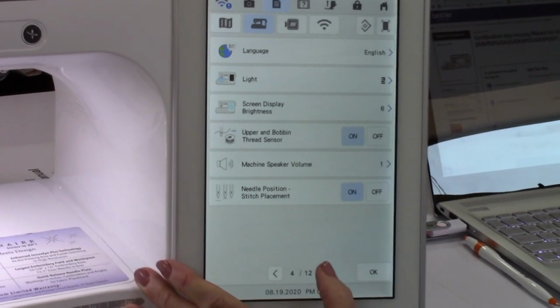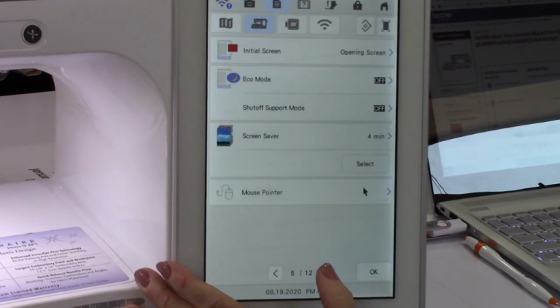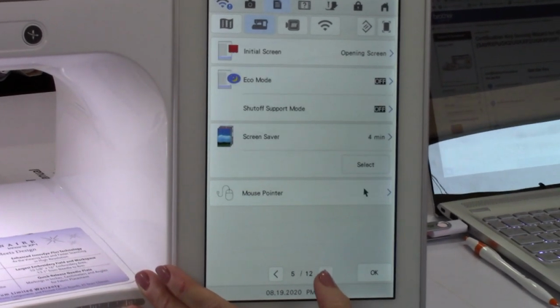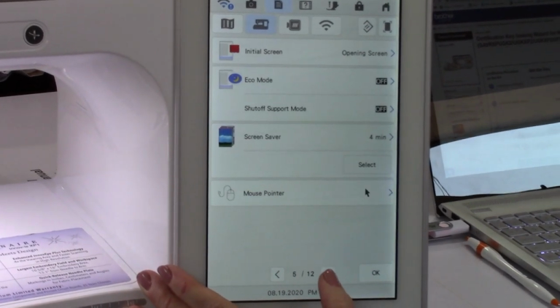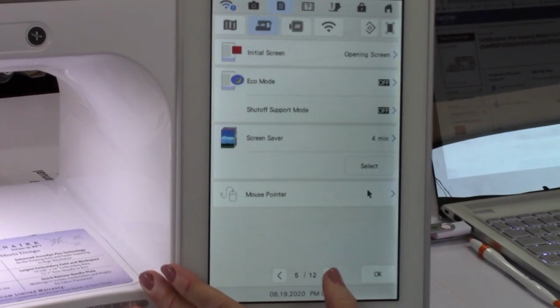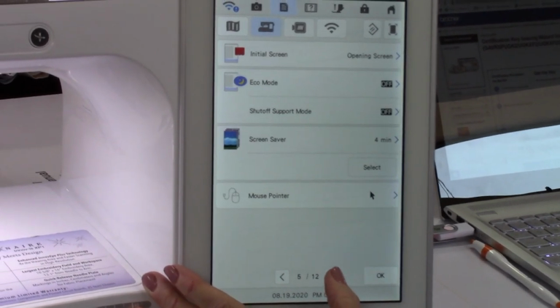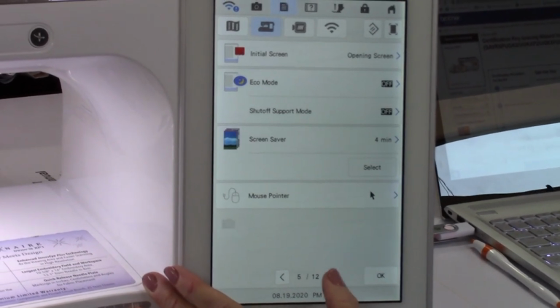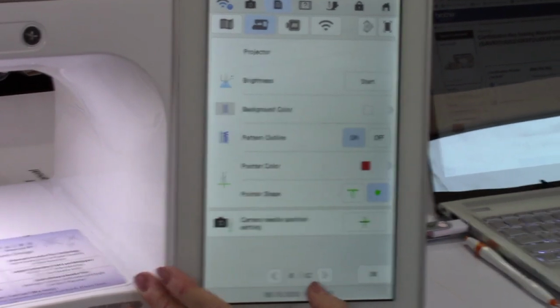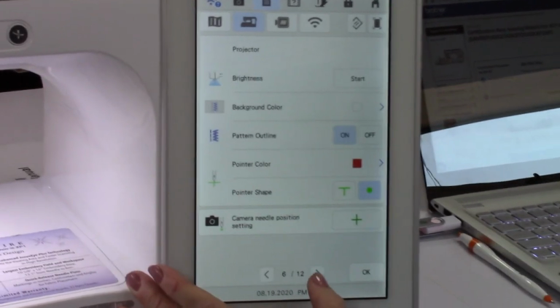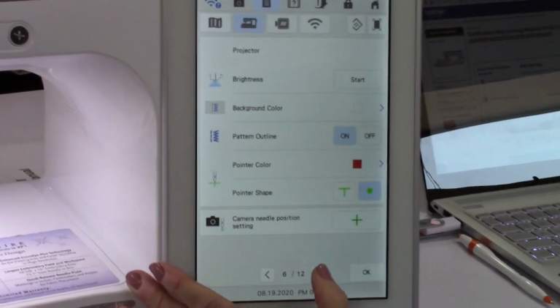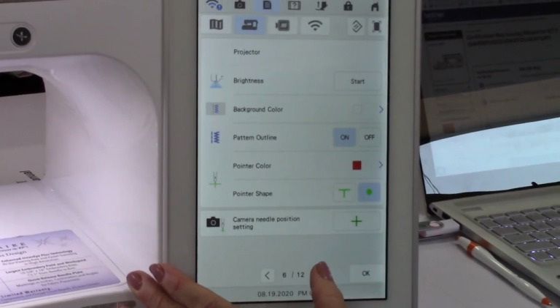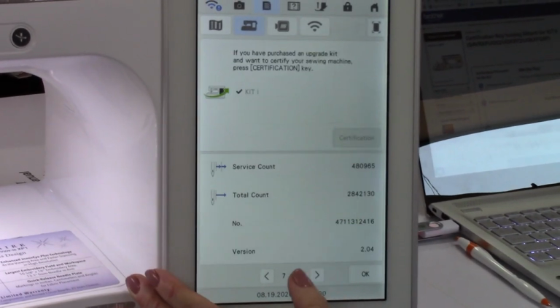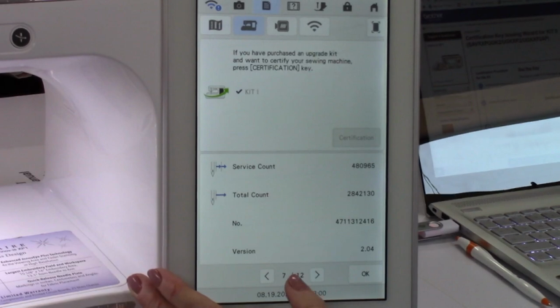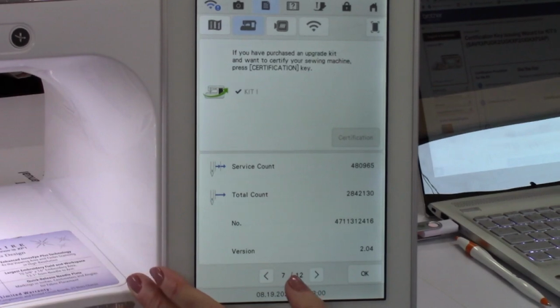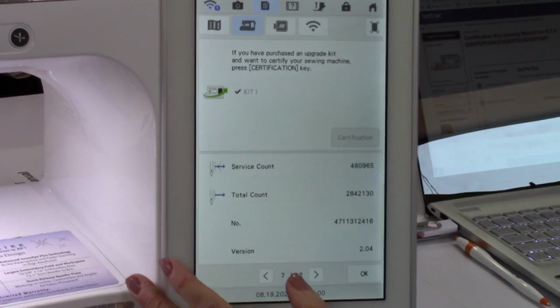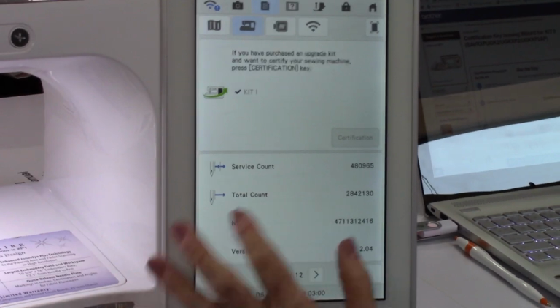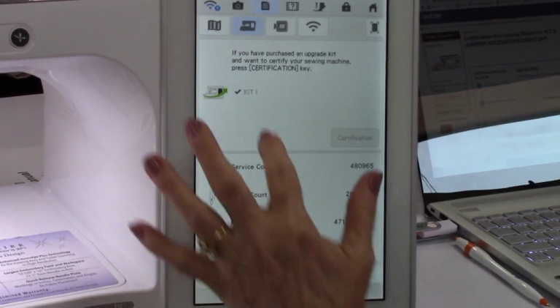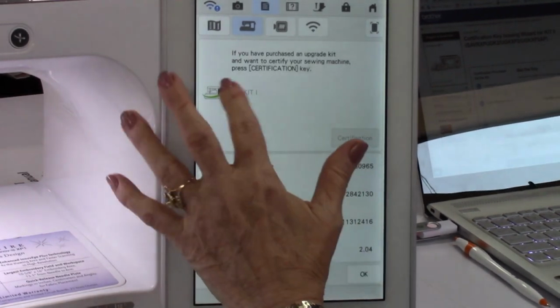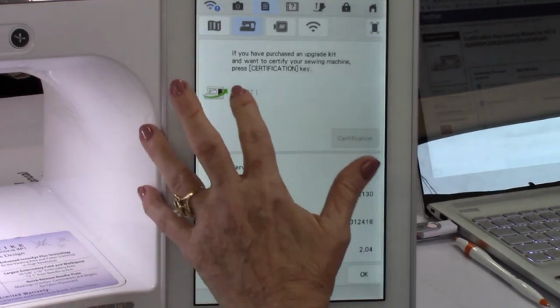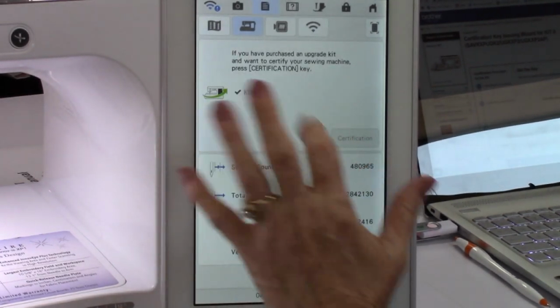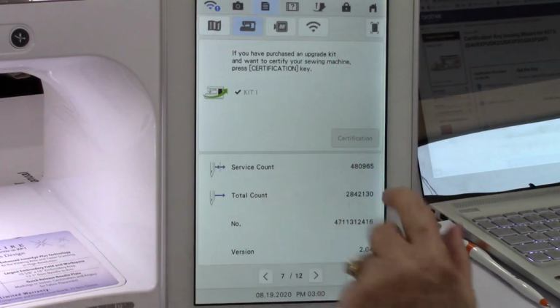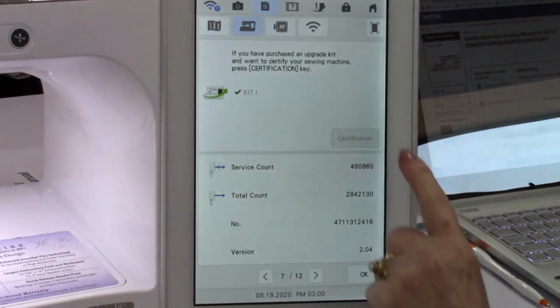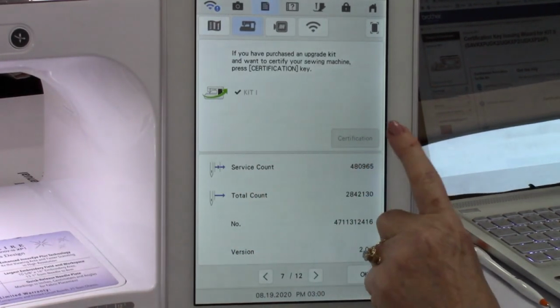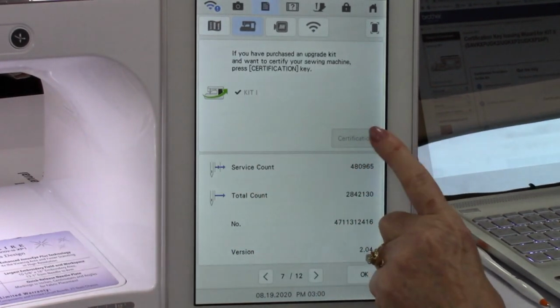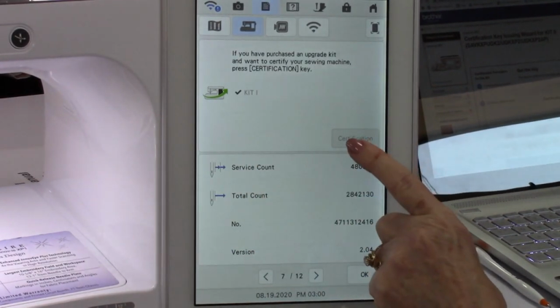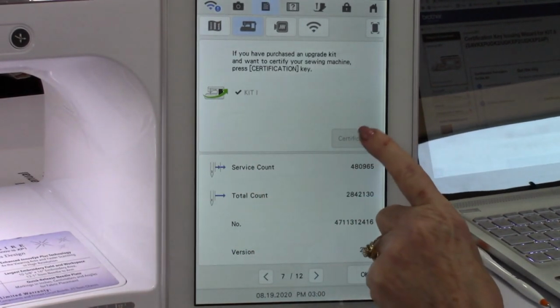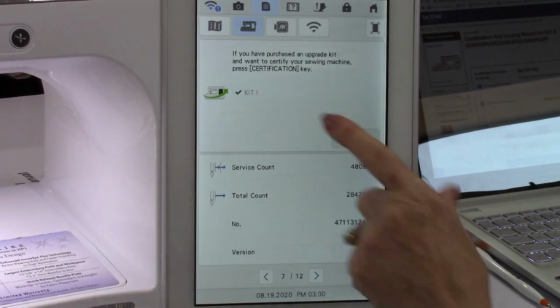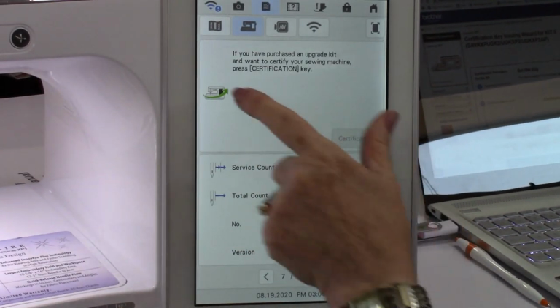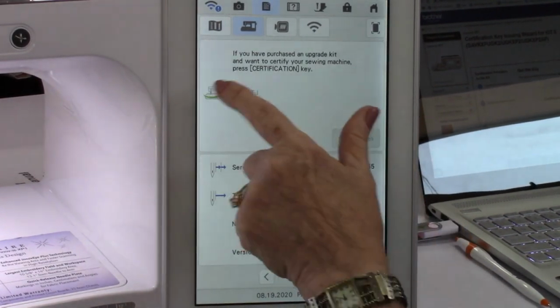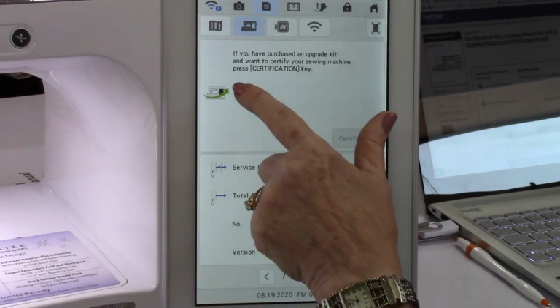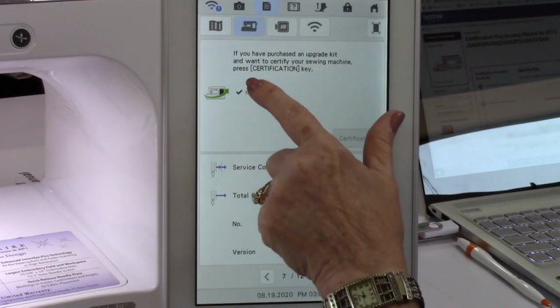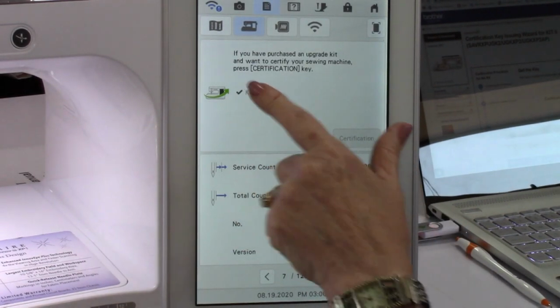Go to page seven again. Now I'm going to tell it I want to certify kit one.